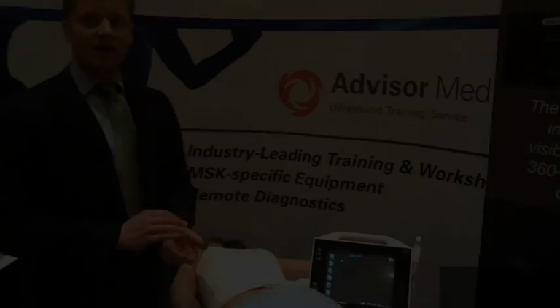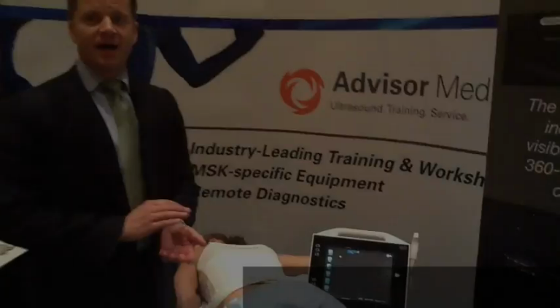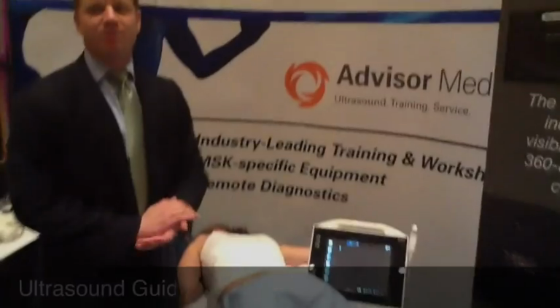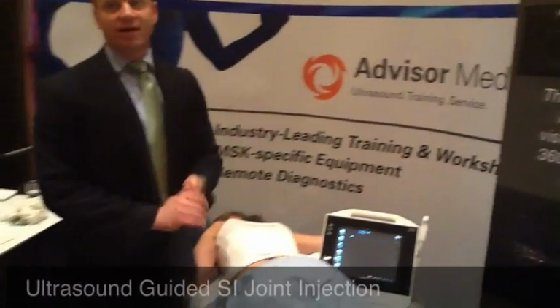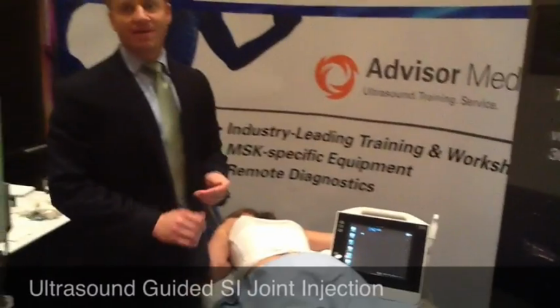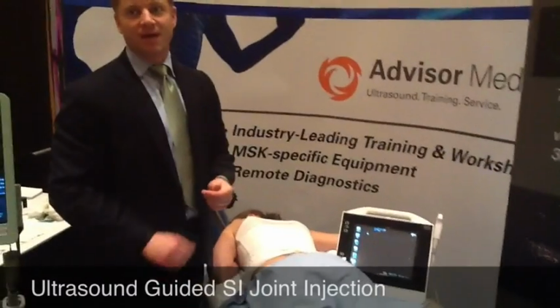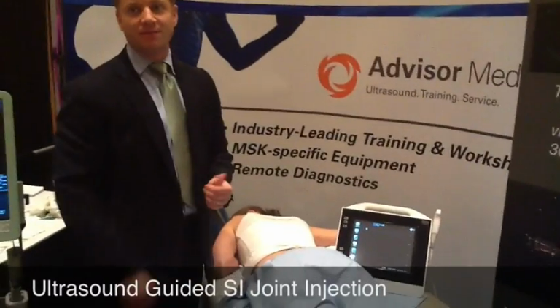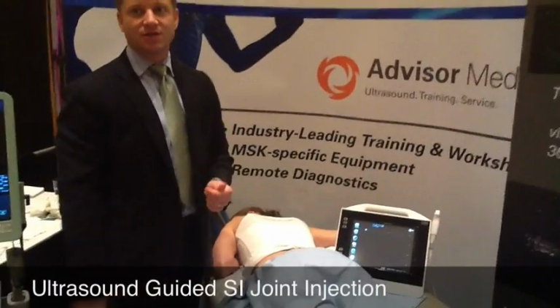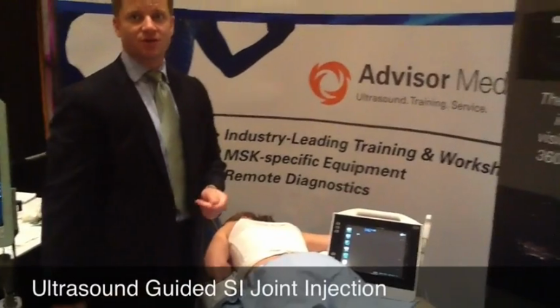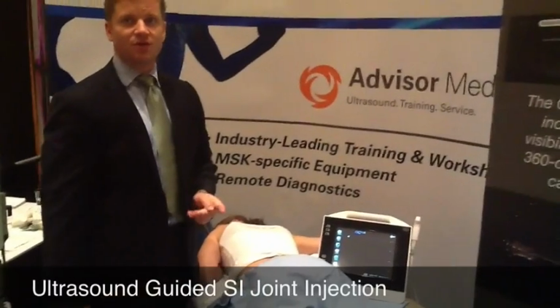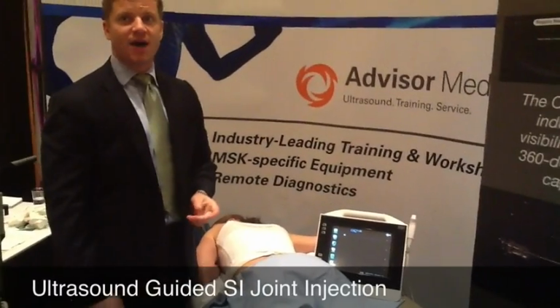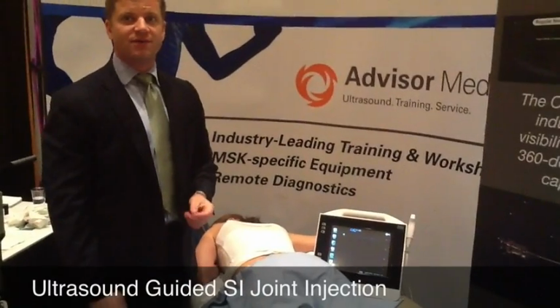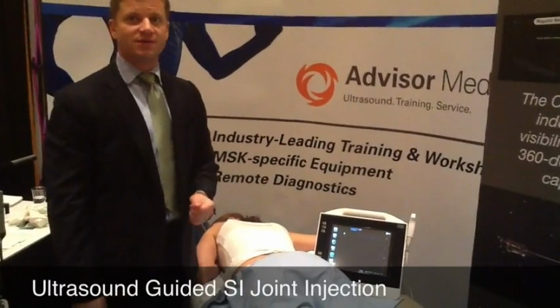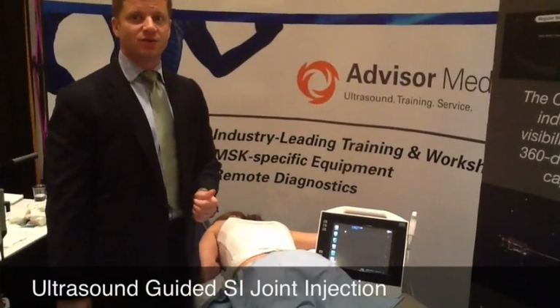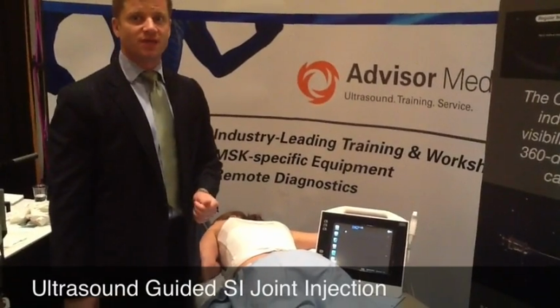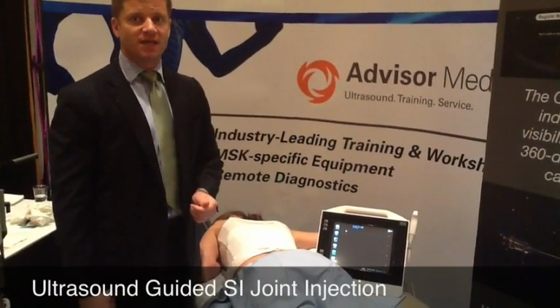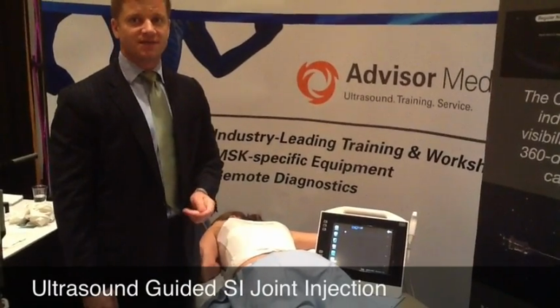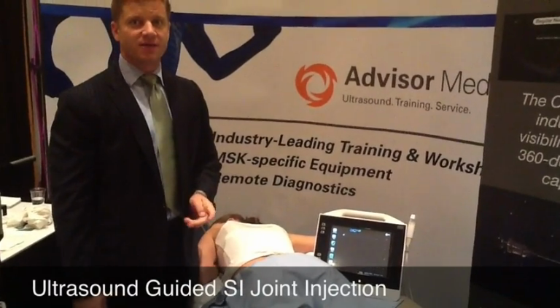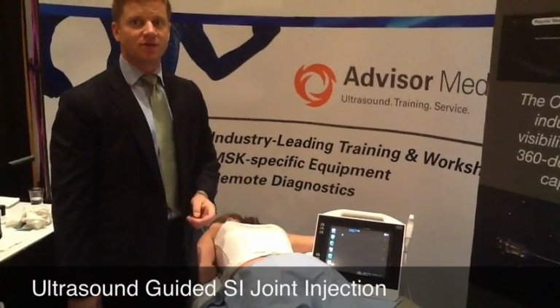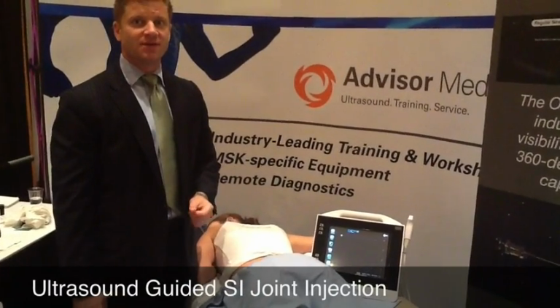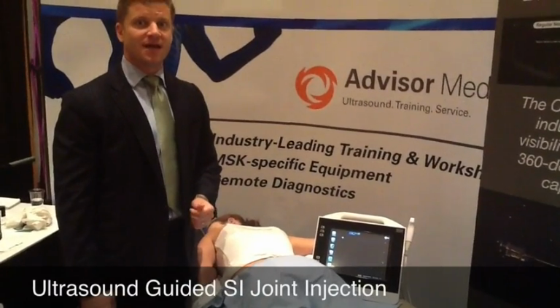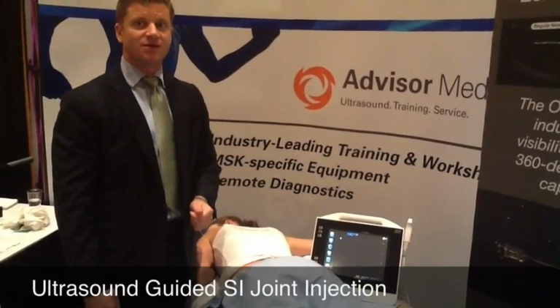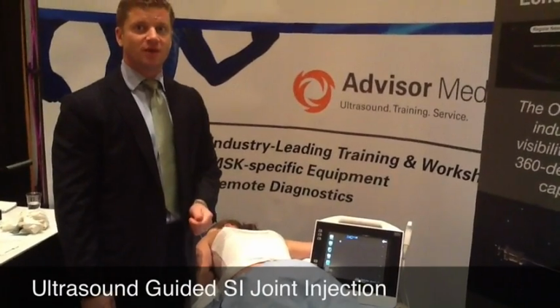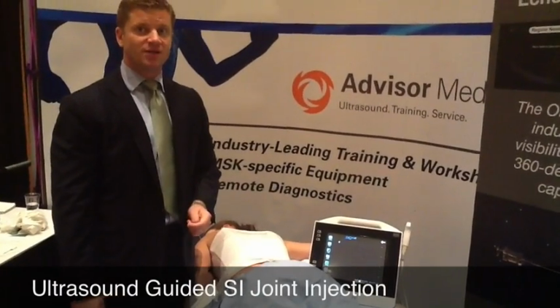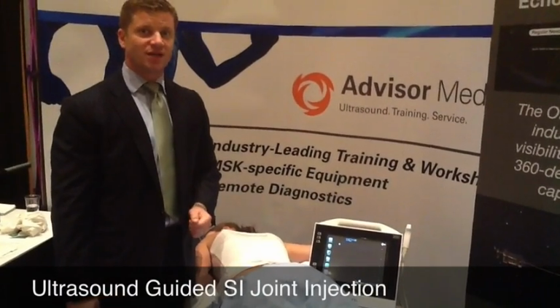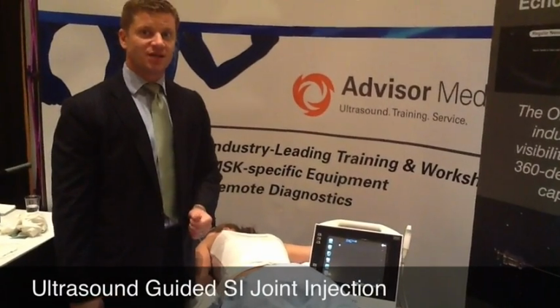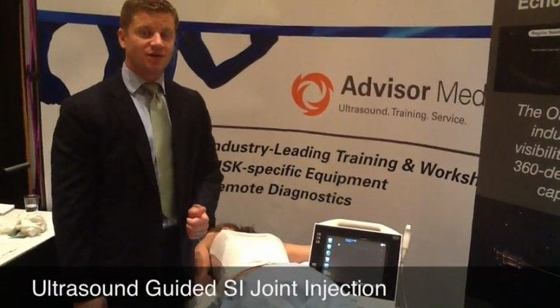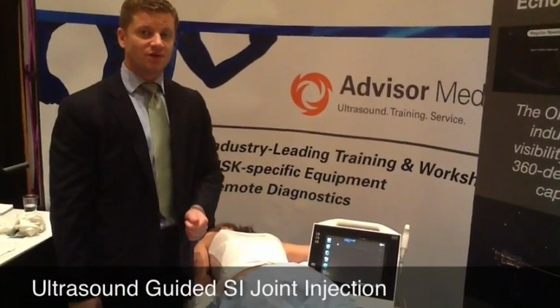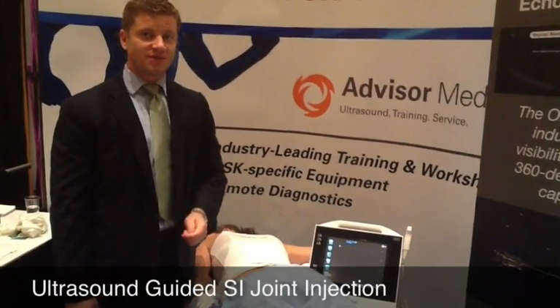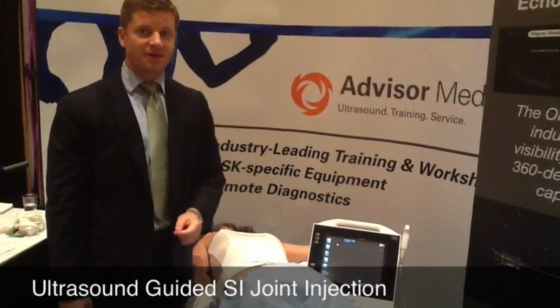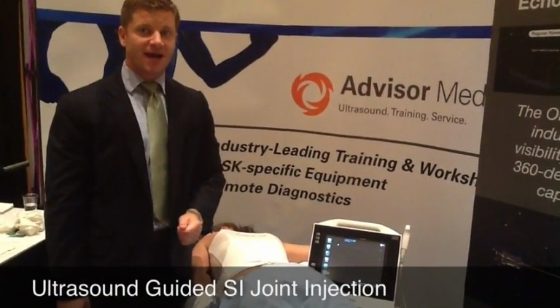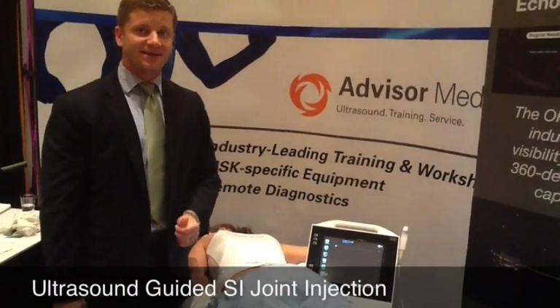Hi, I'm Paul Kamping. I'm going to show you how to do the sacral iliac joint injection under ultrasound guidance.